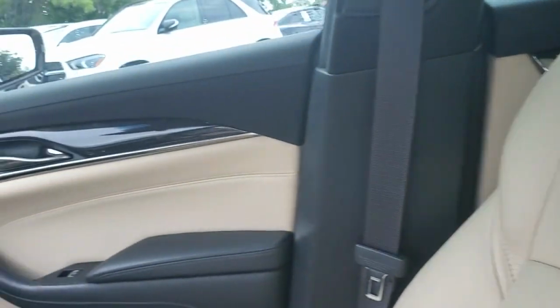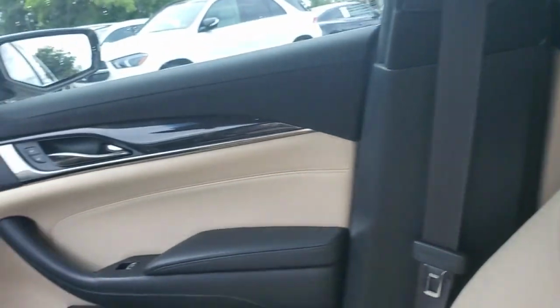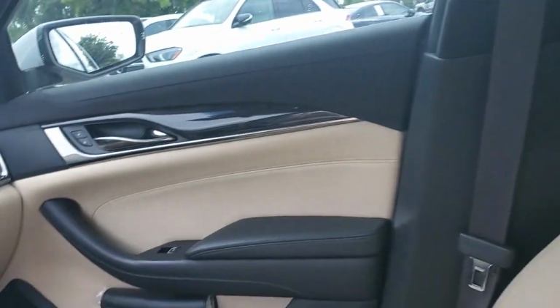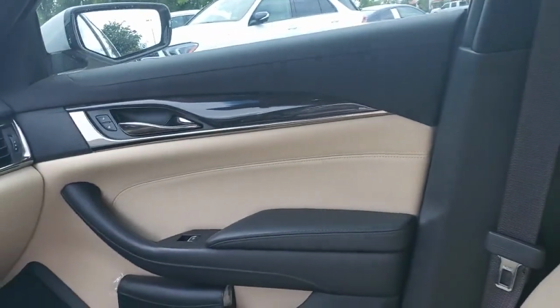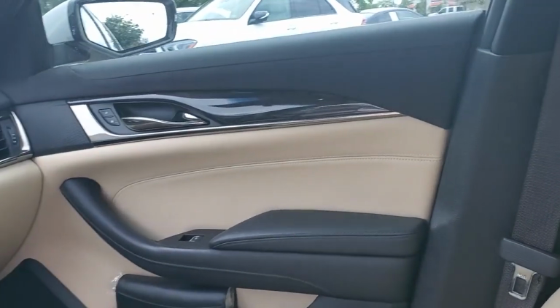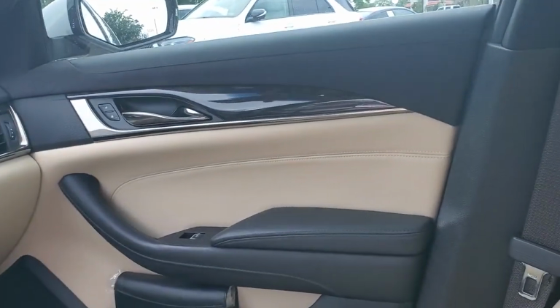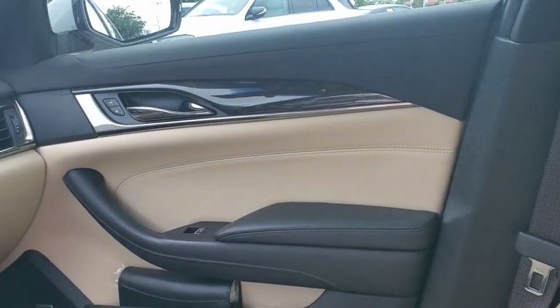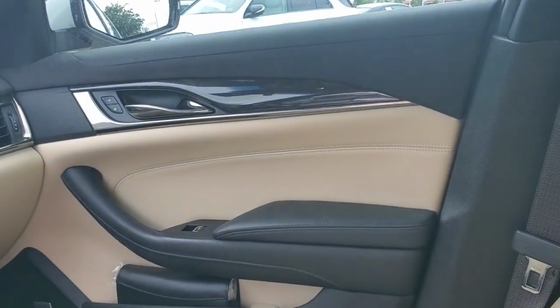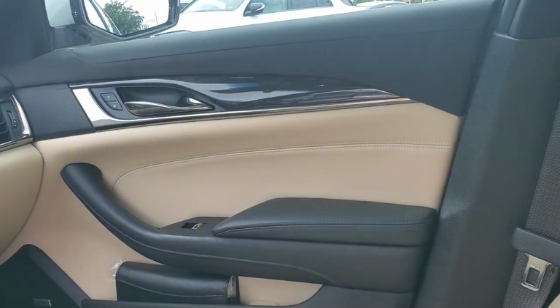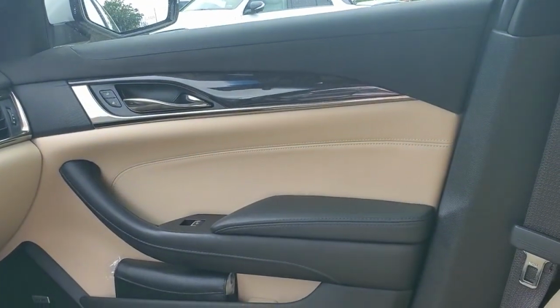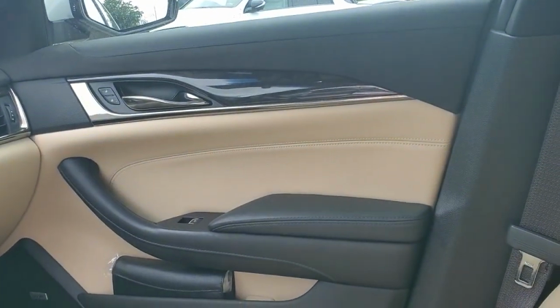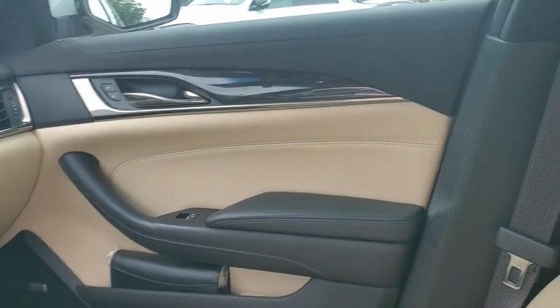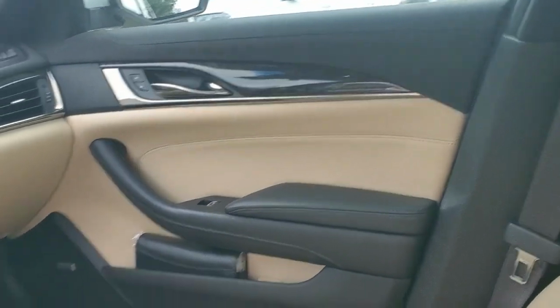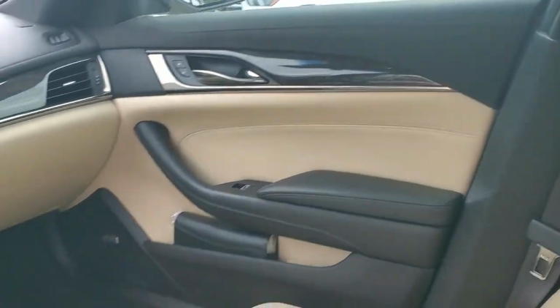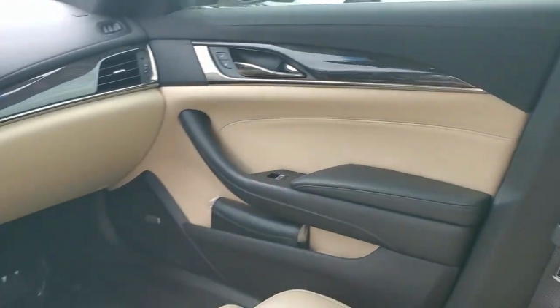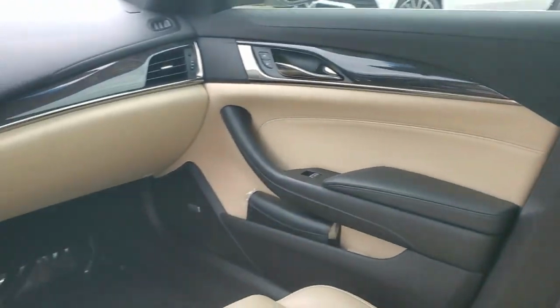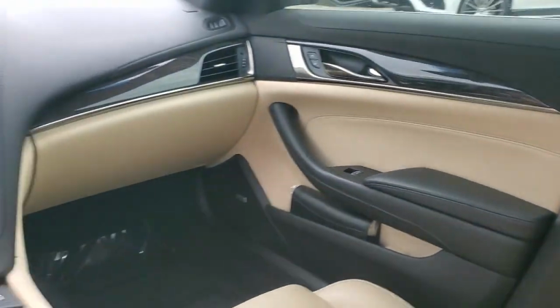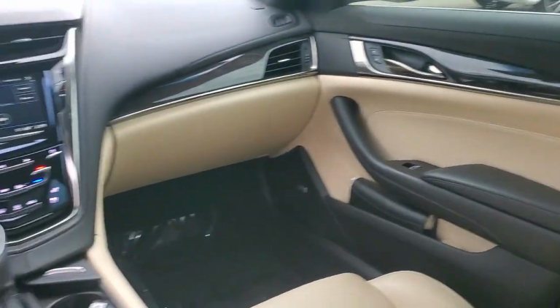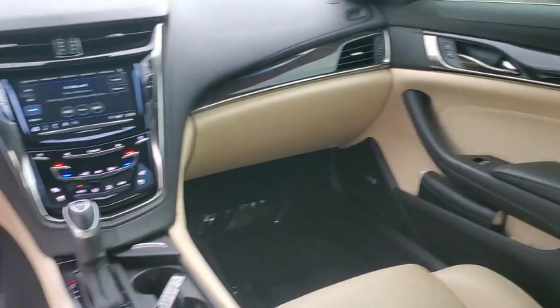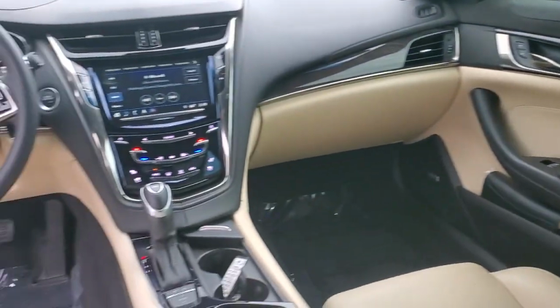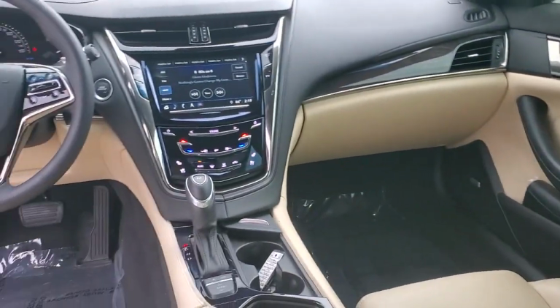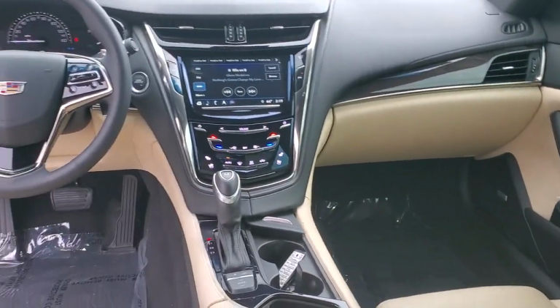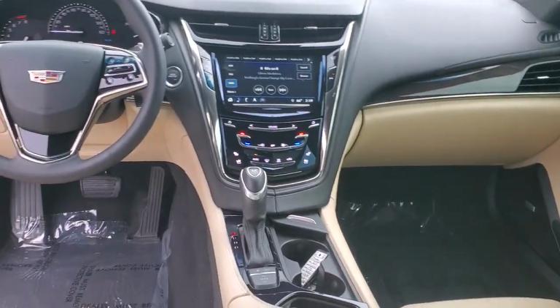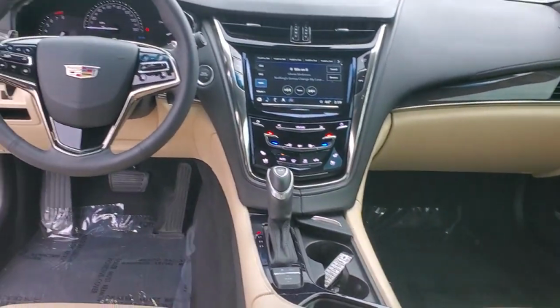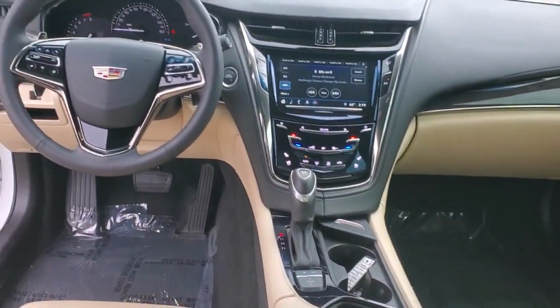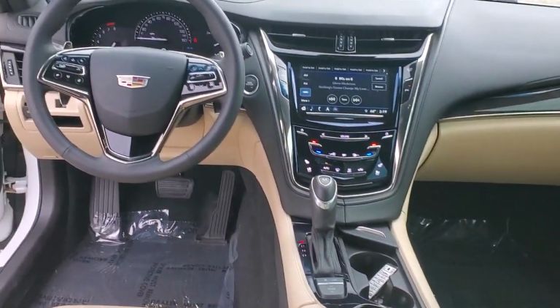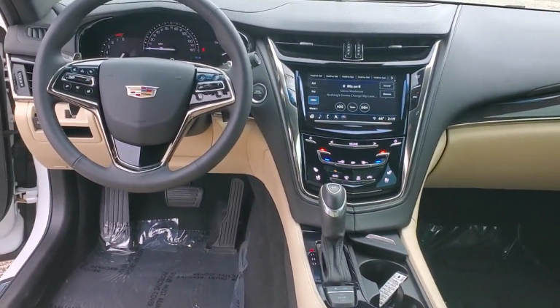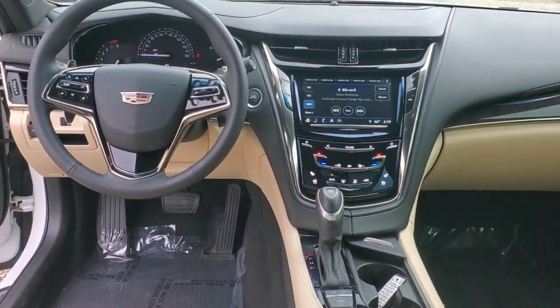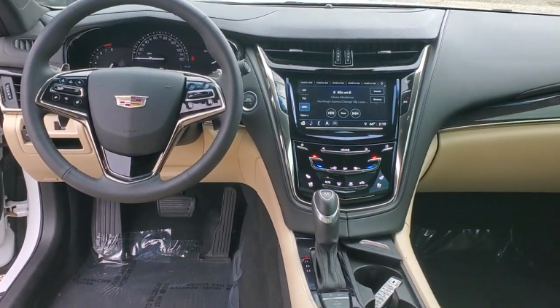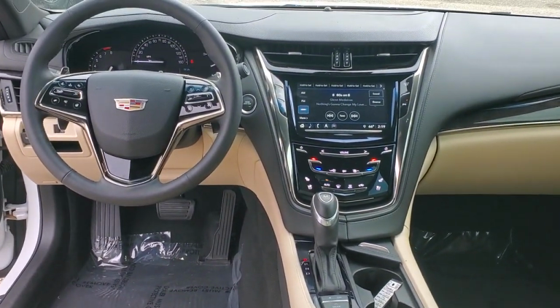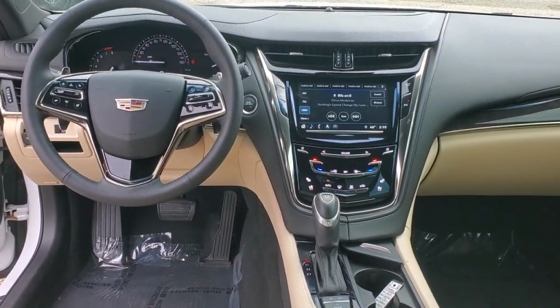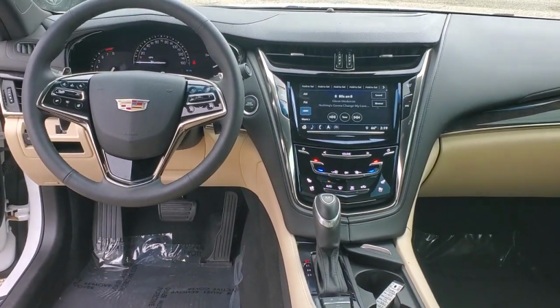Experience authentic luxury. Drive the CTS — the sedan that sets the standard.